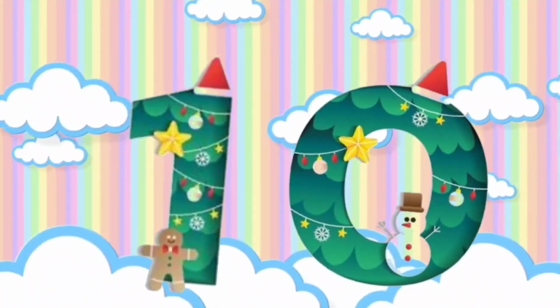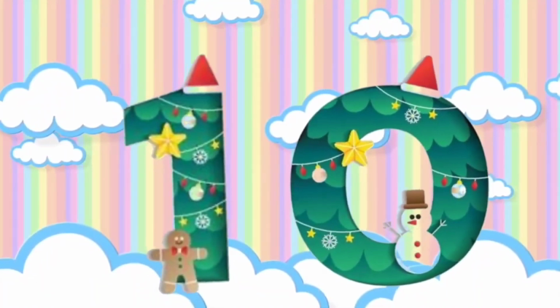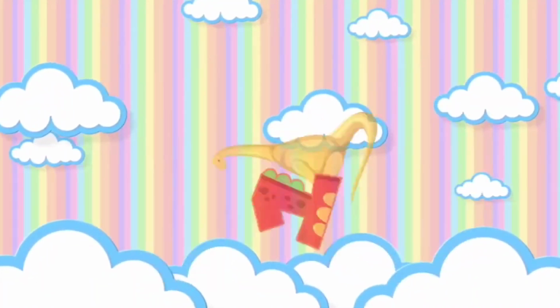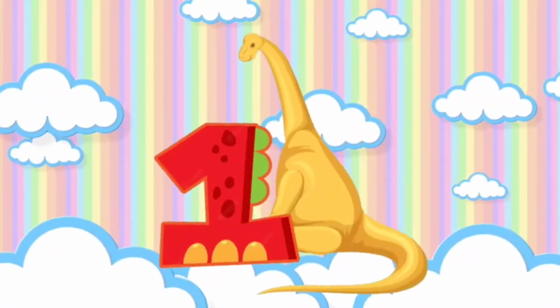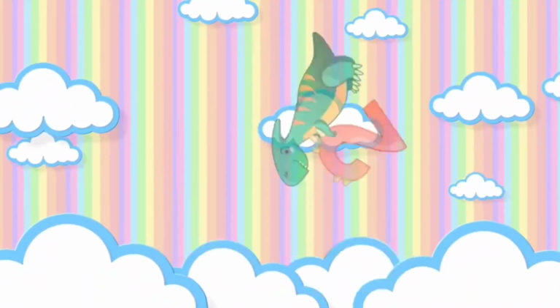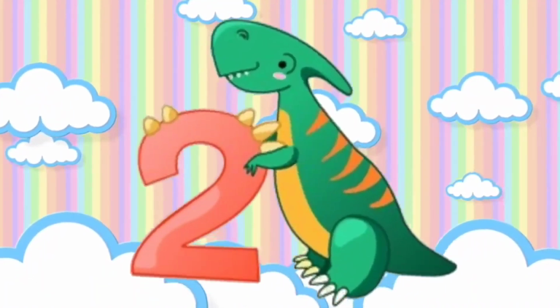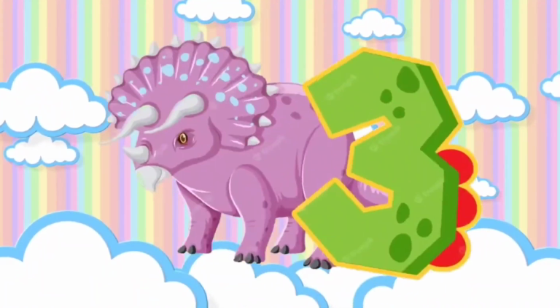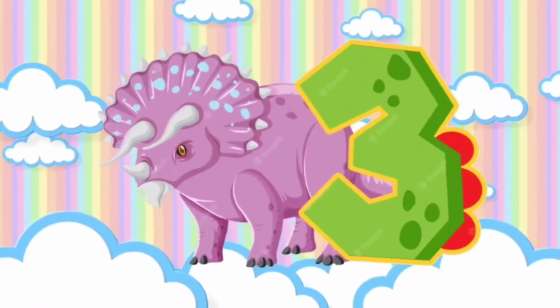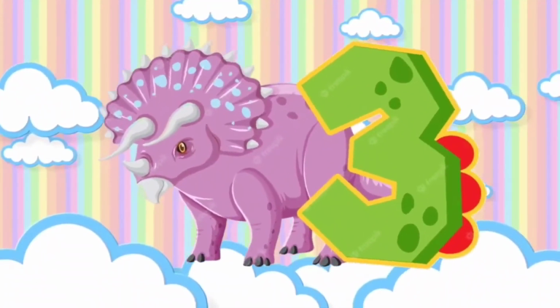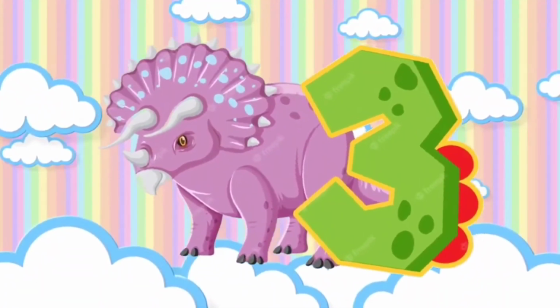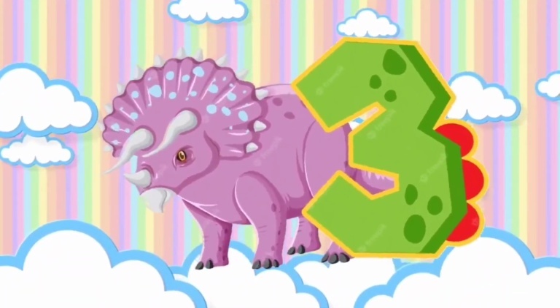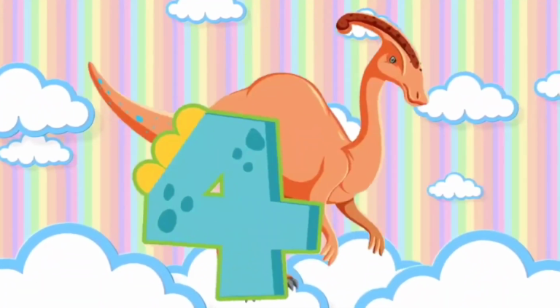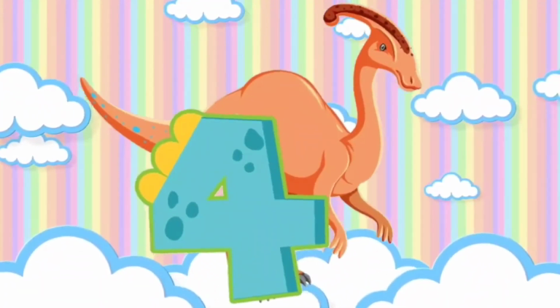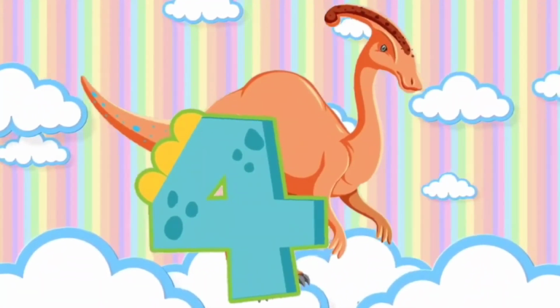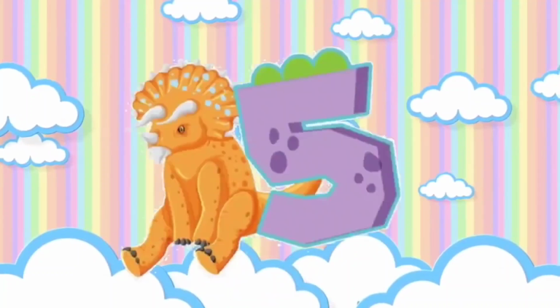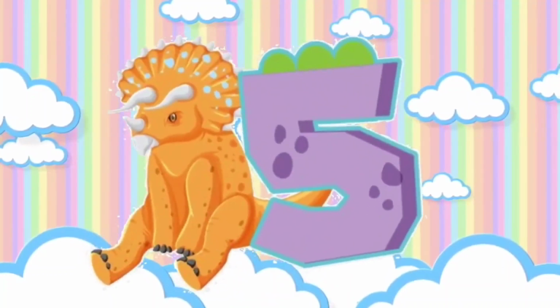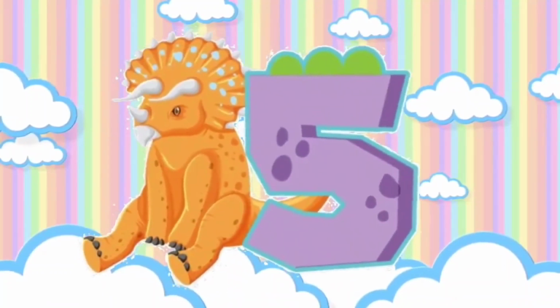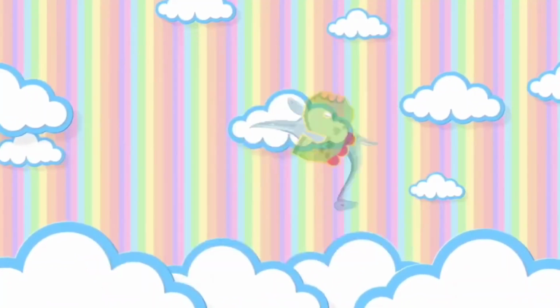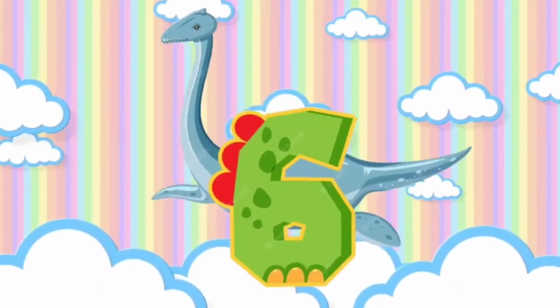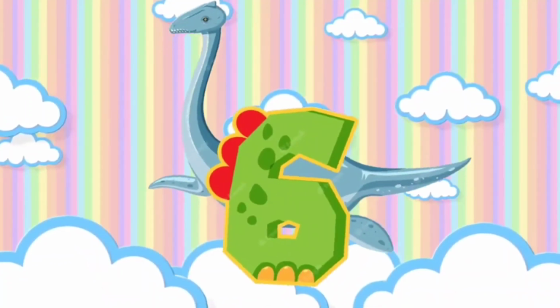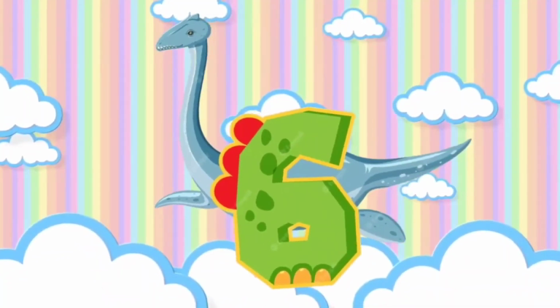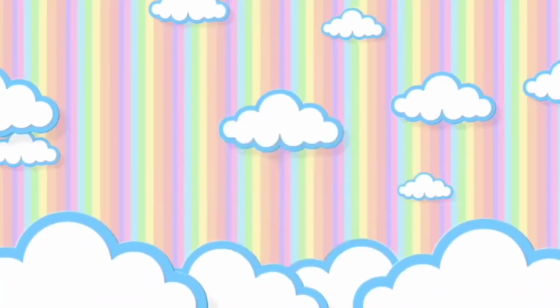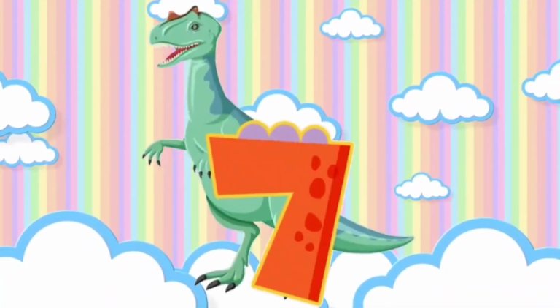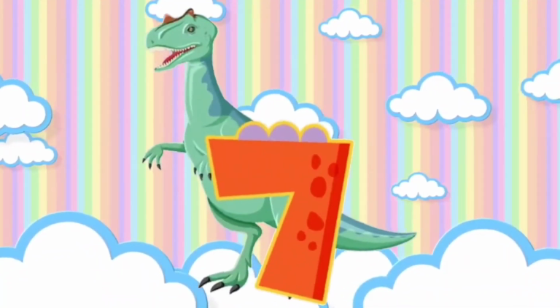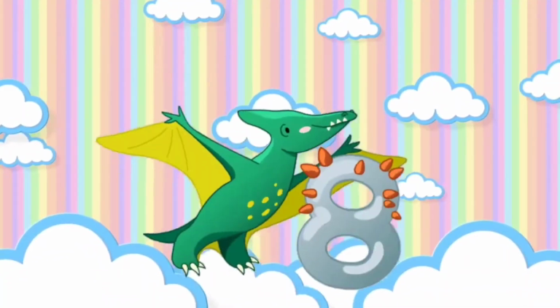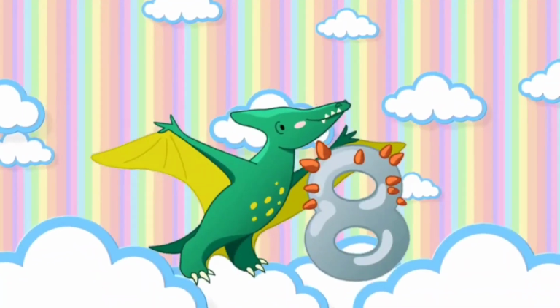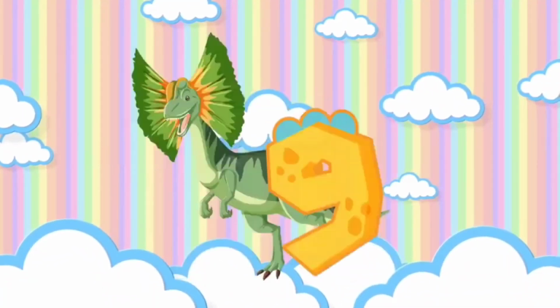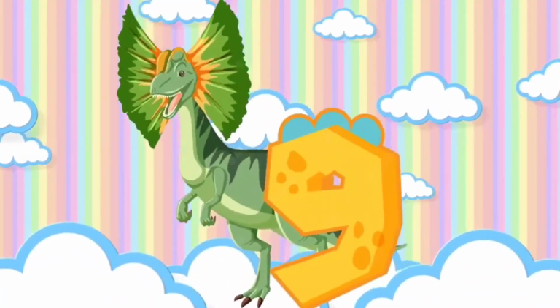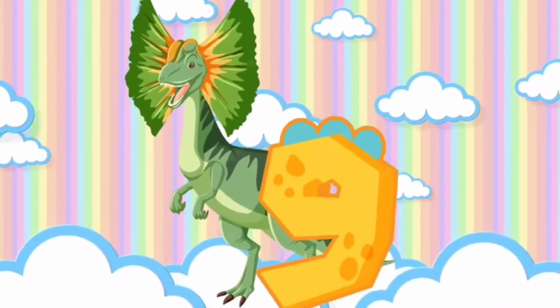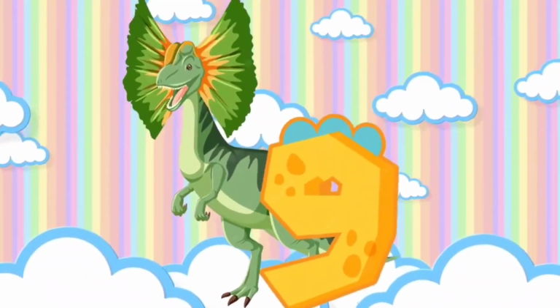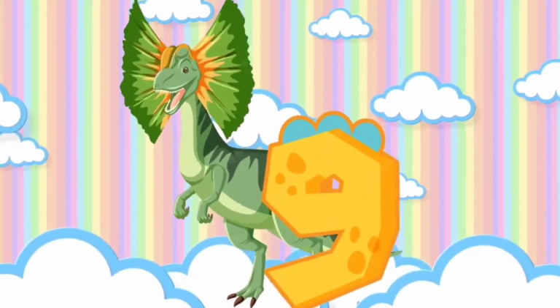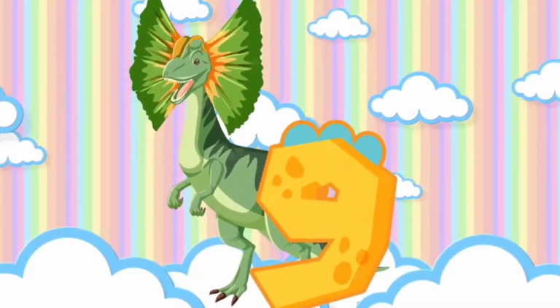One. Two. Three. Four. Five. Six. Seven. Eight. Nine. And ten.